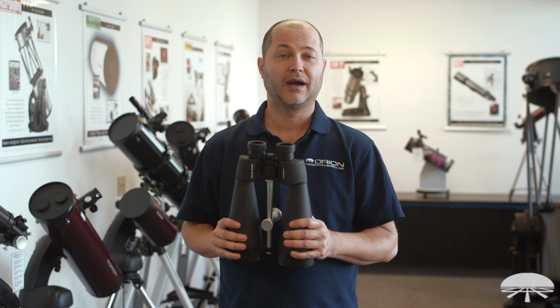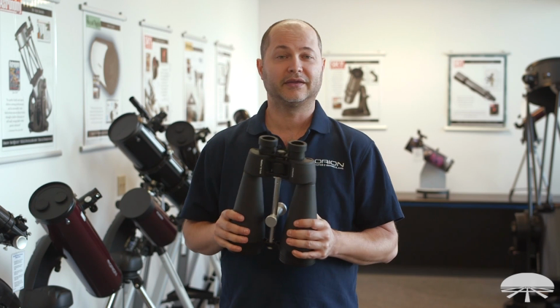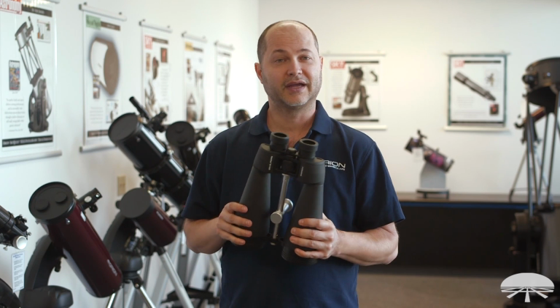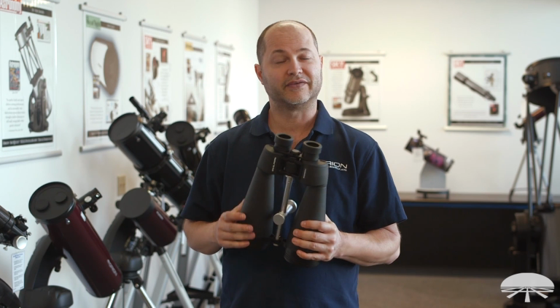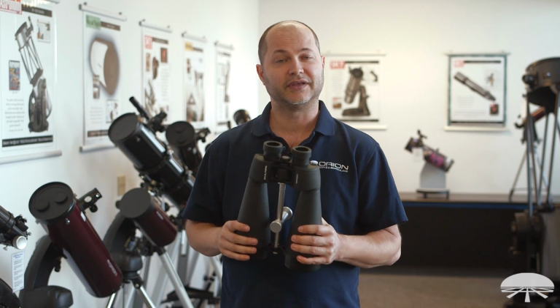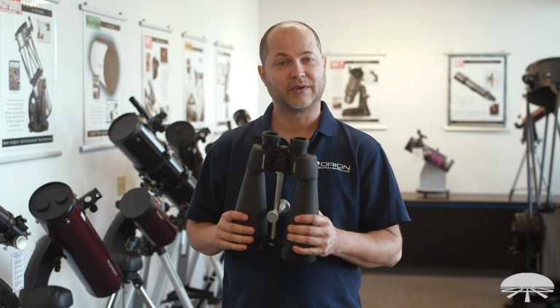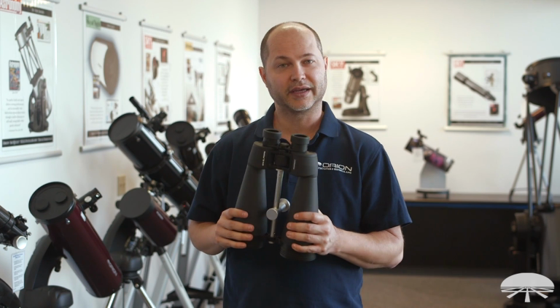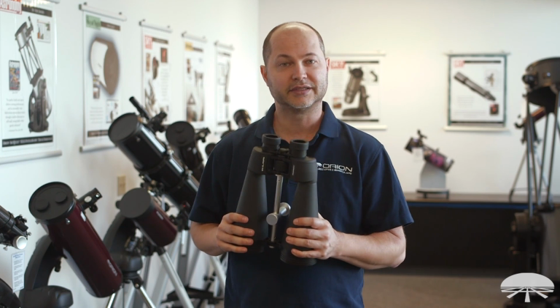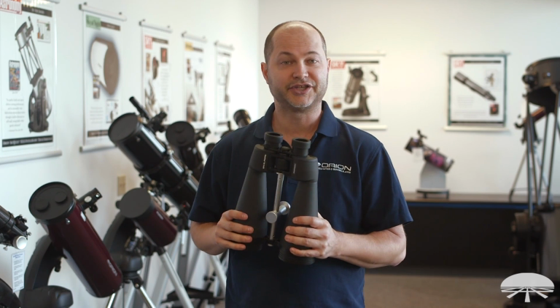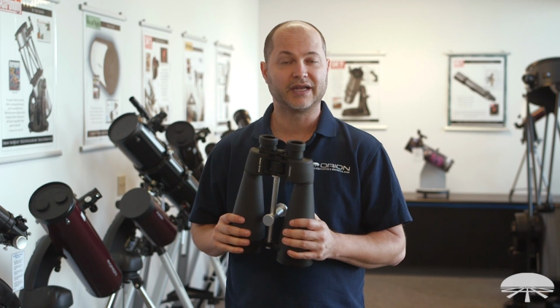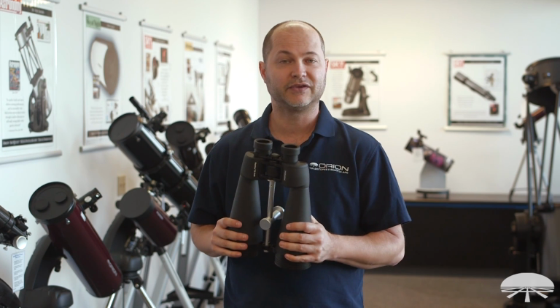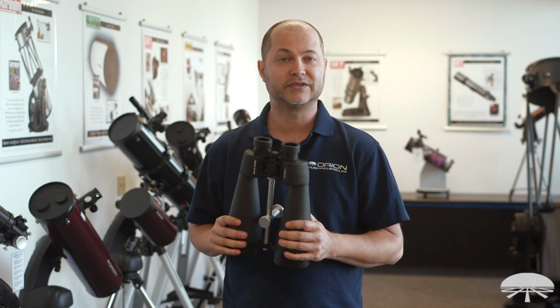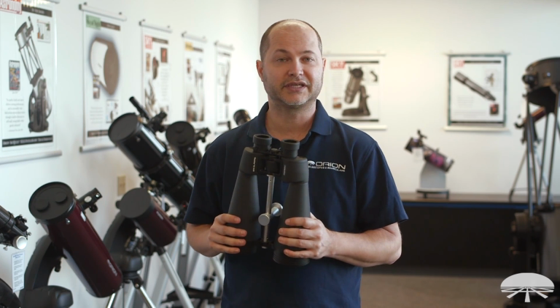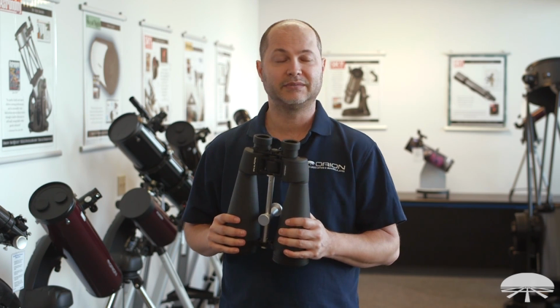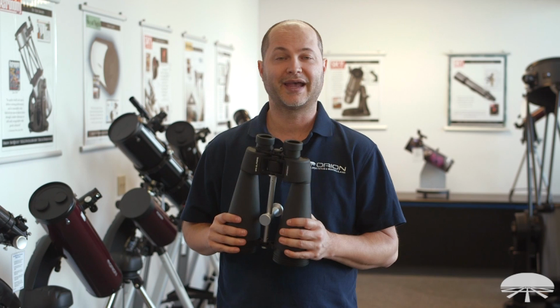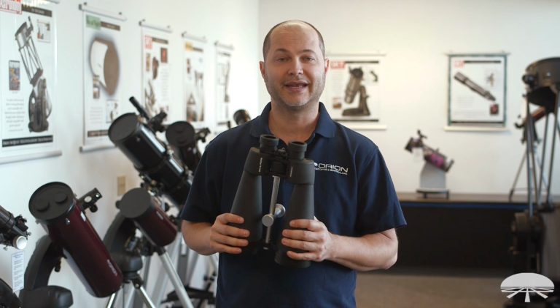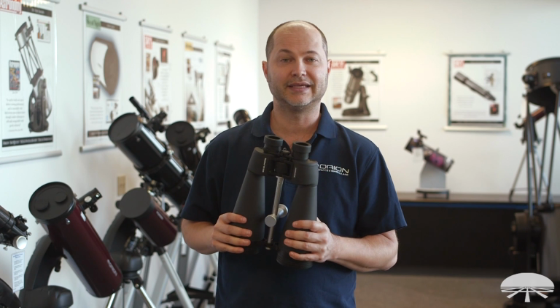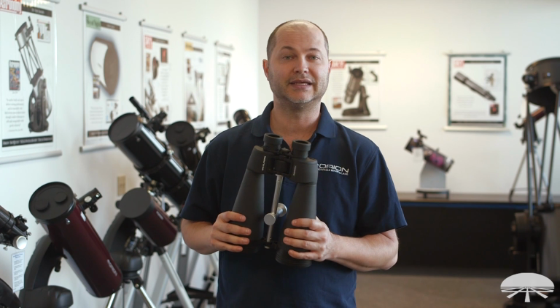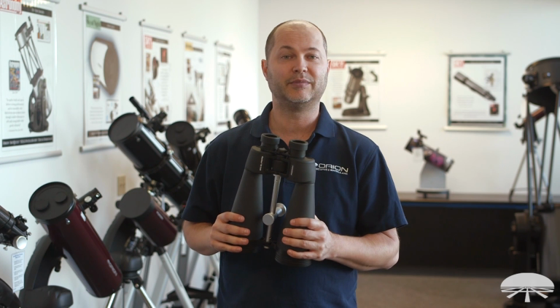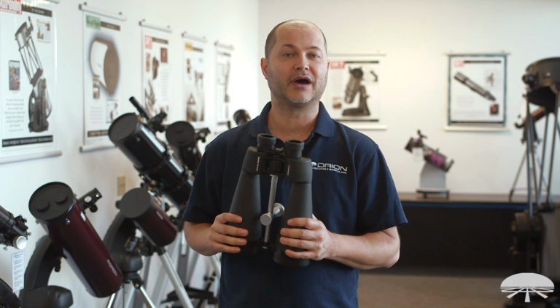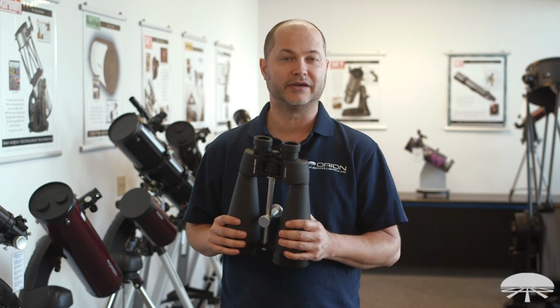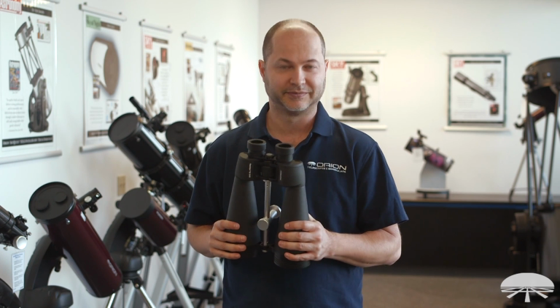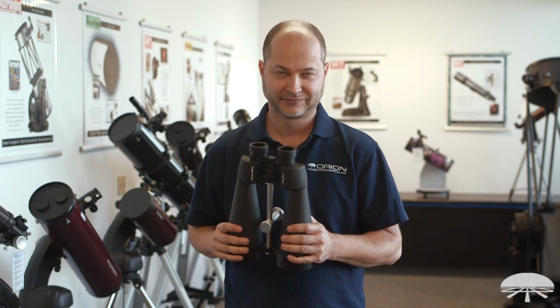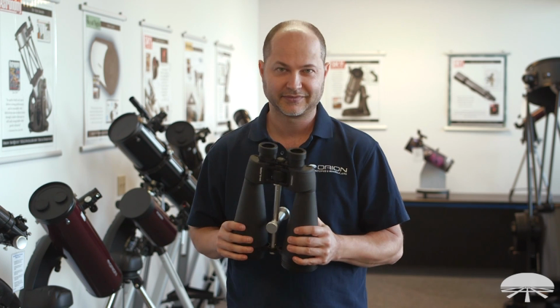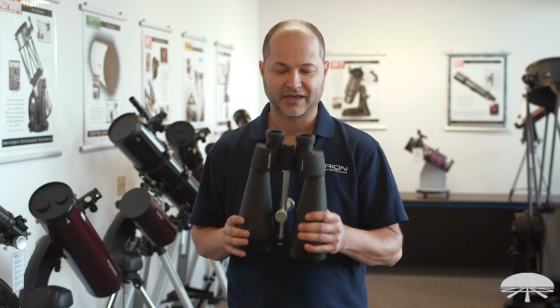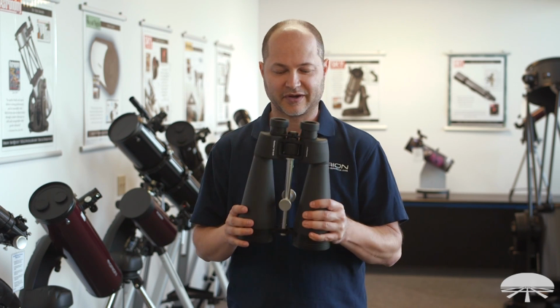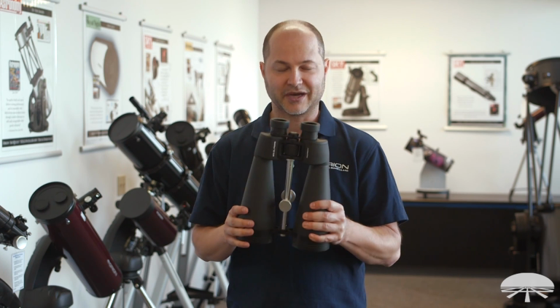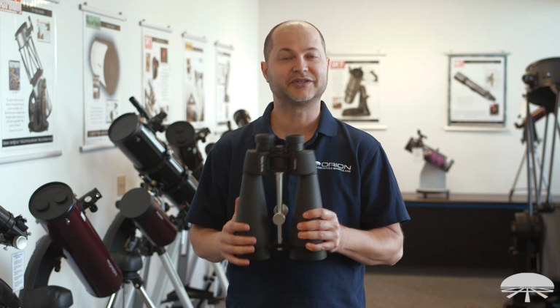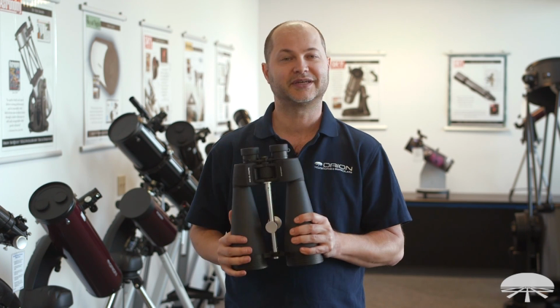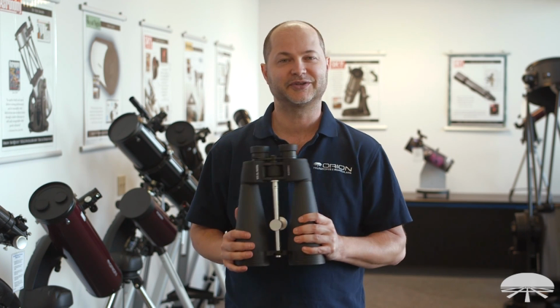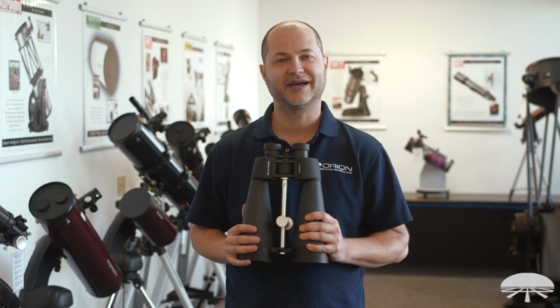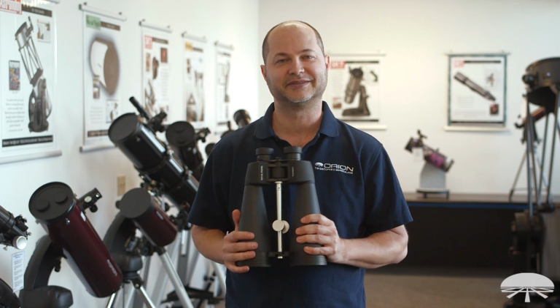And there you have it — the Orion Giant View 16 by 80 ED binocular. Thank you very much.